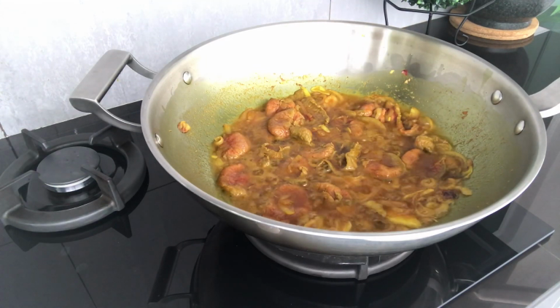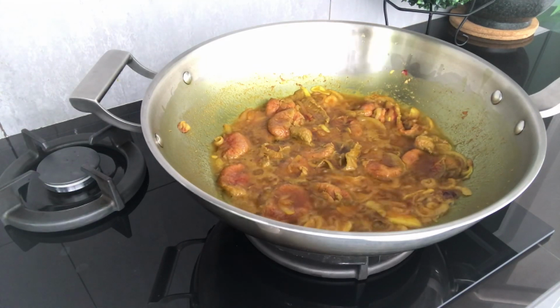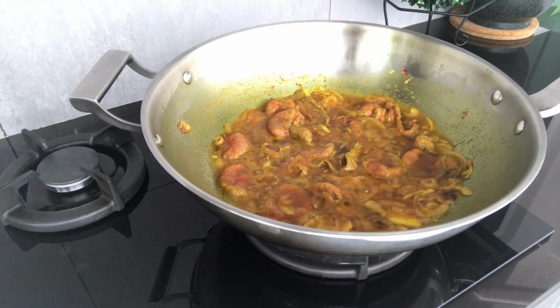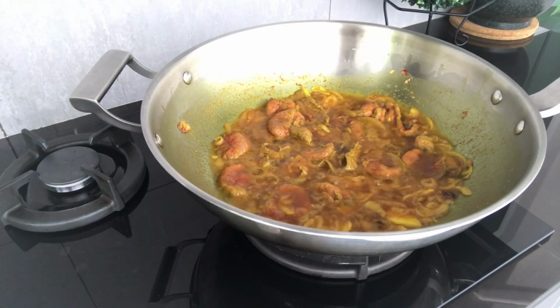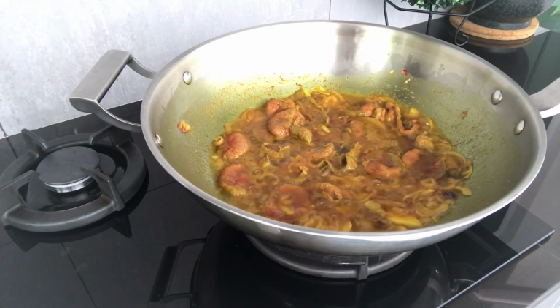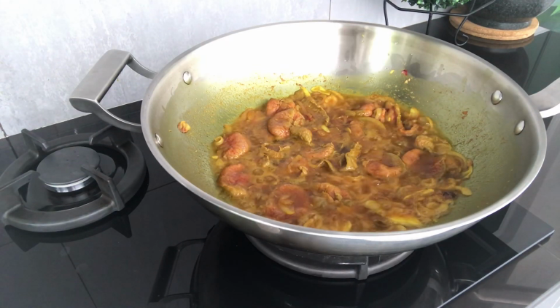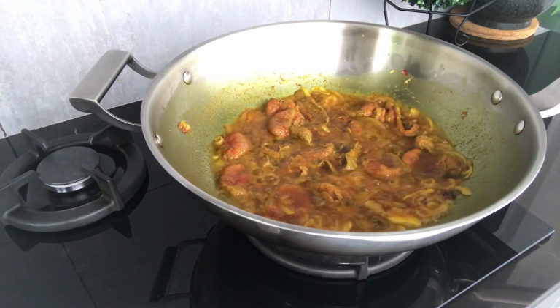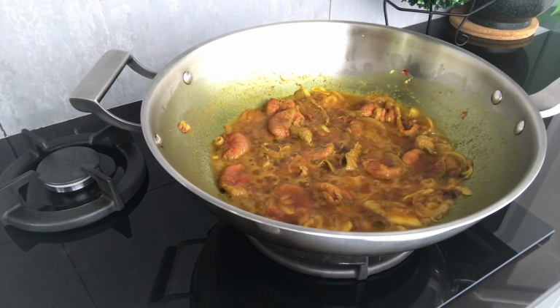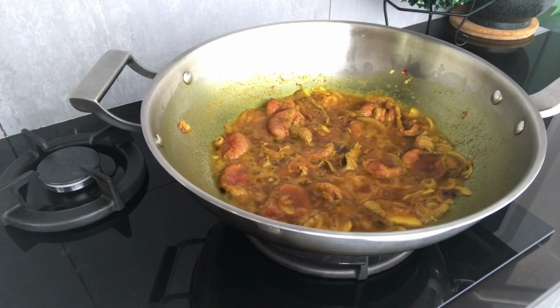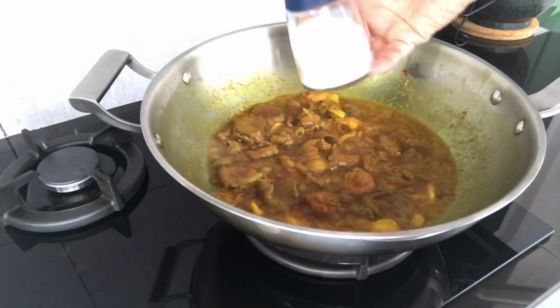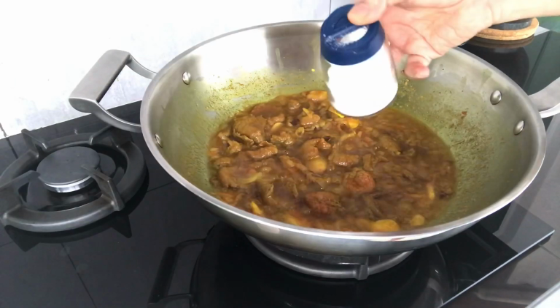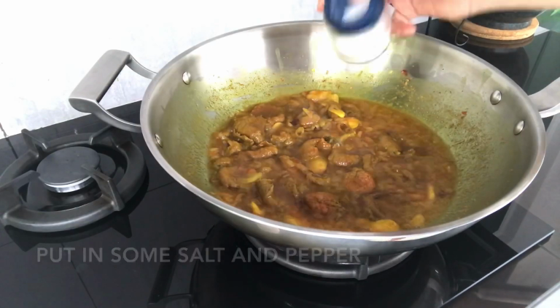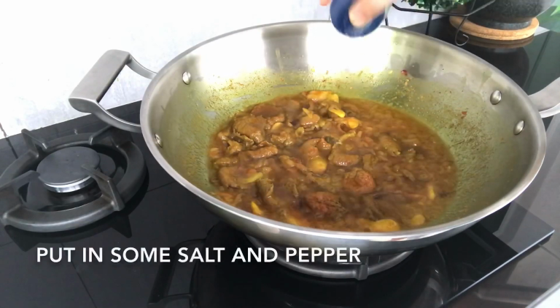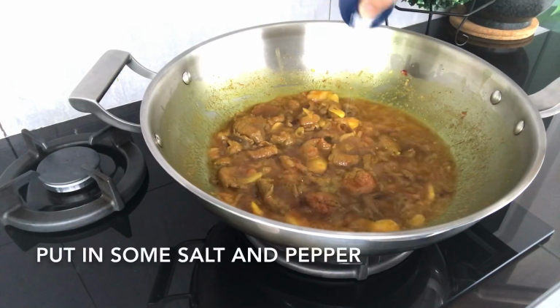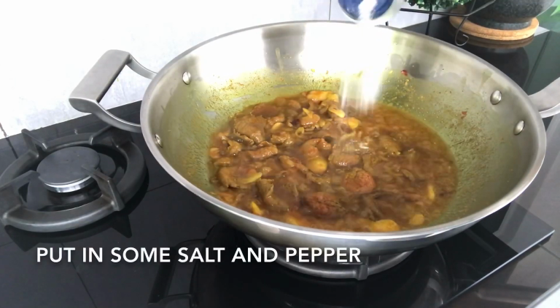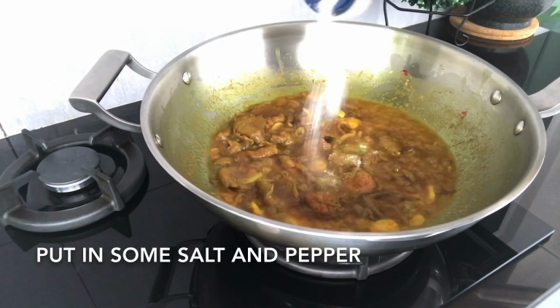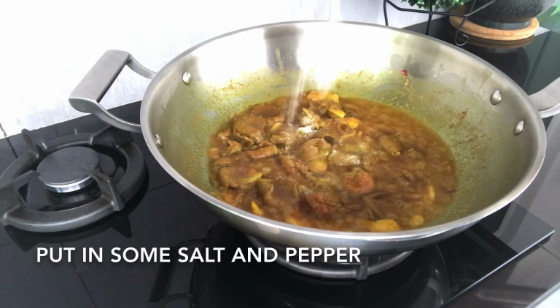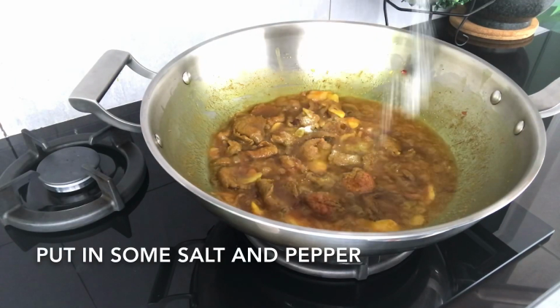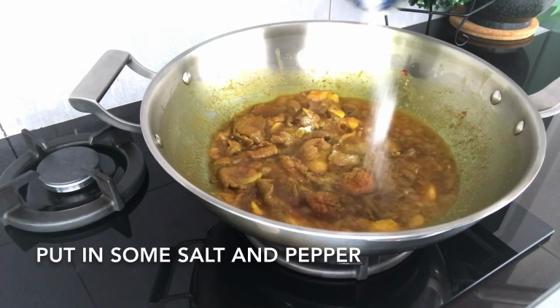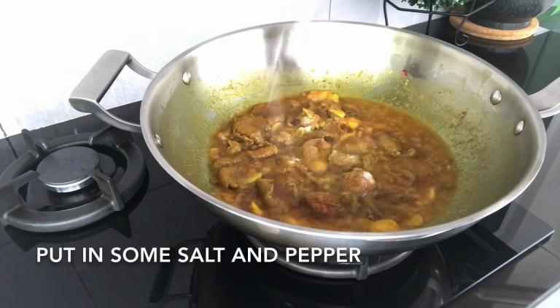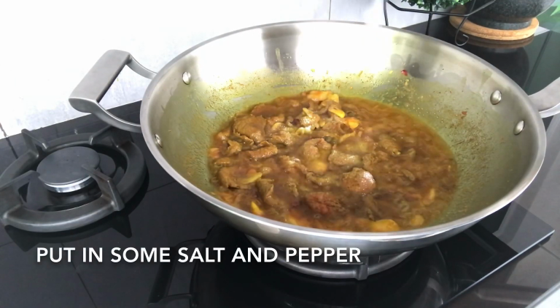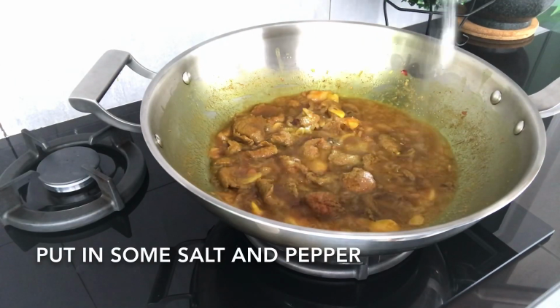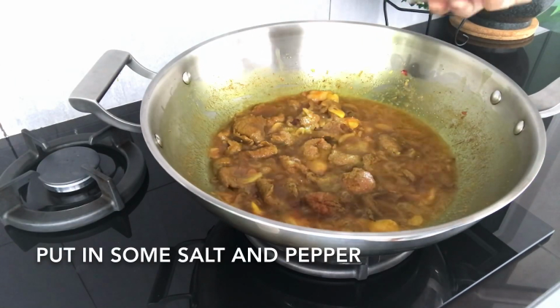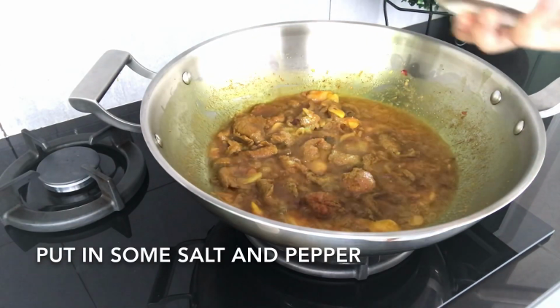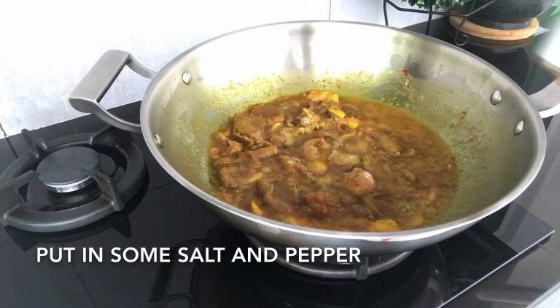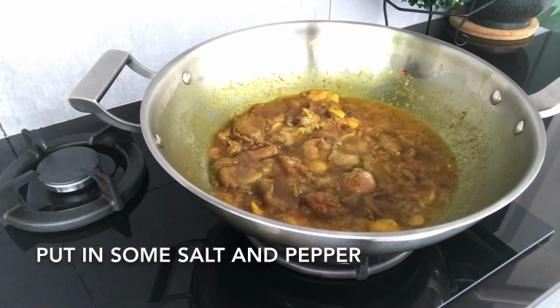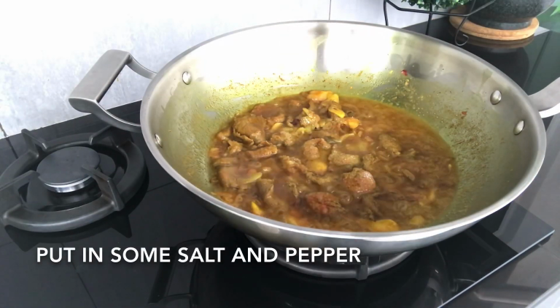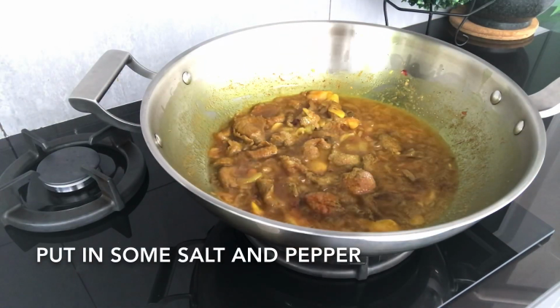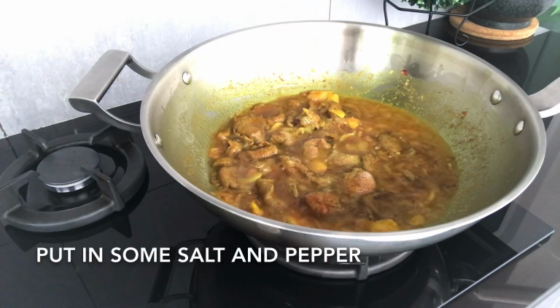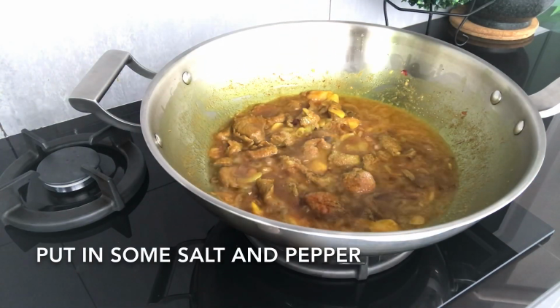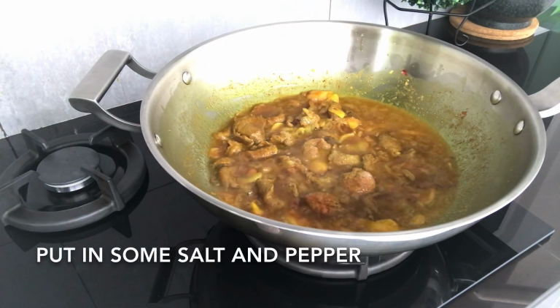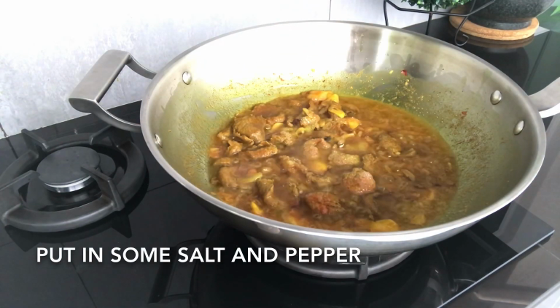Add an egg and add the egg to the eggs and mix. Add a little bit of egg yolk.